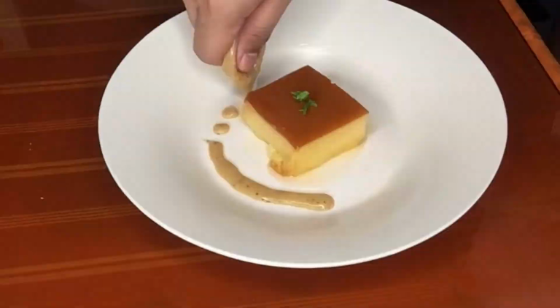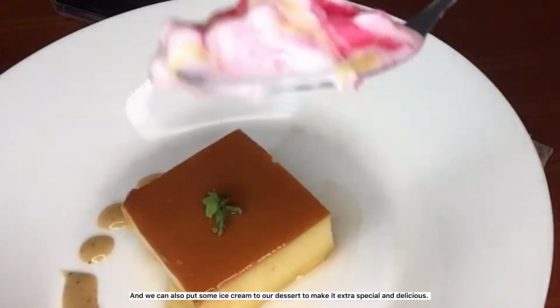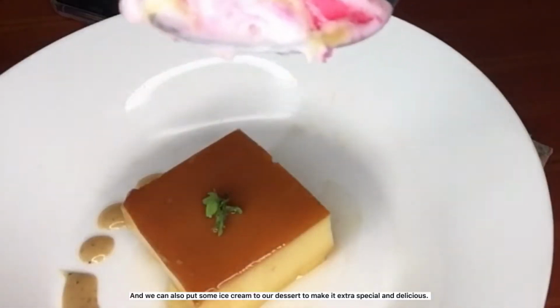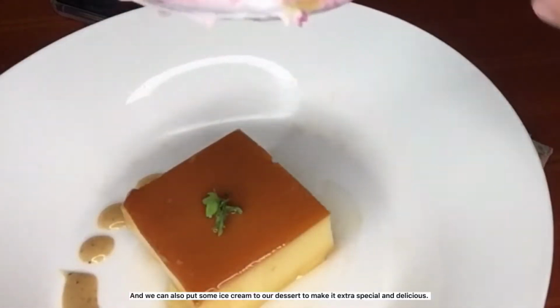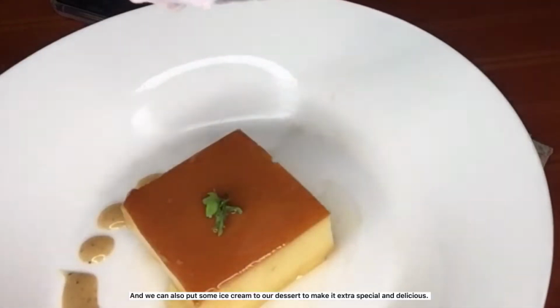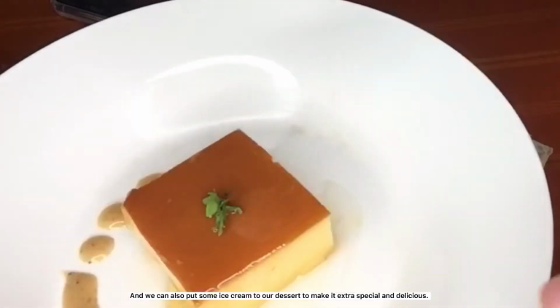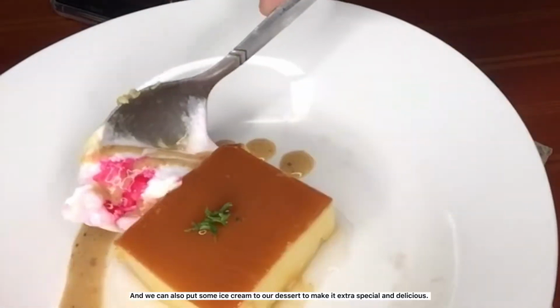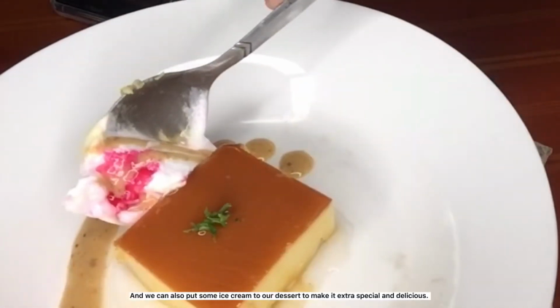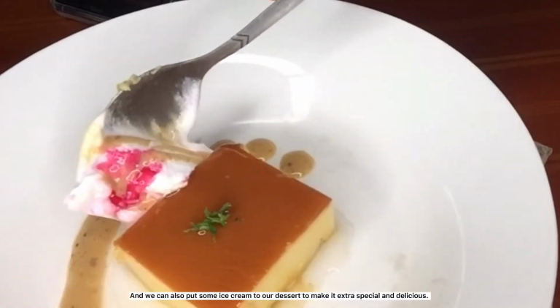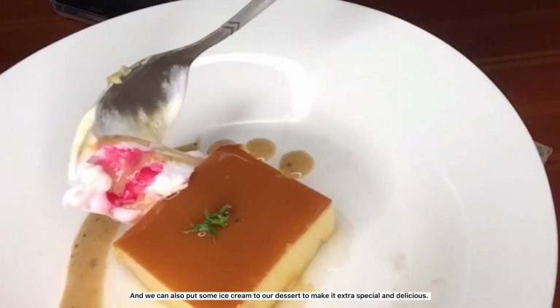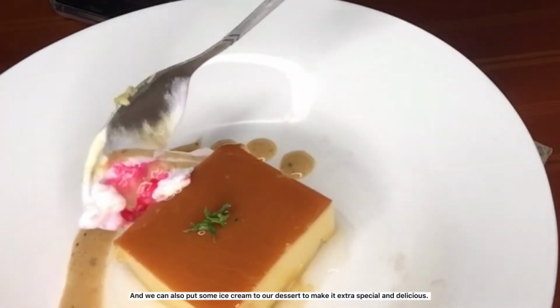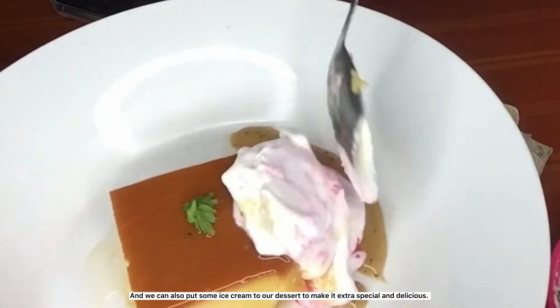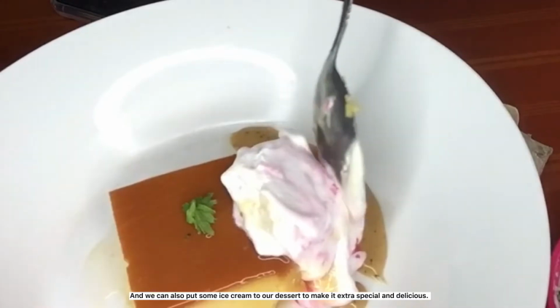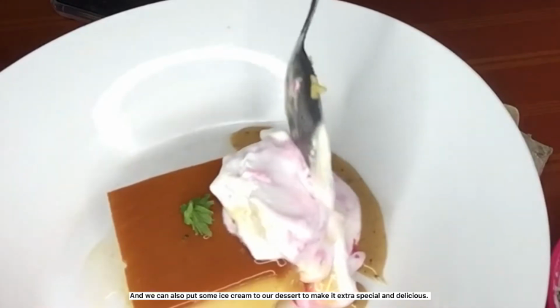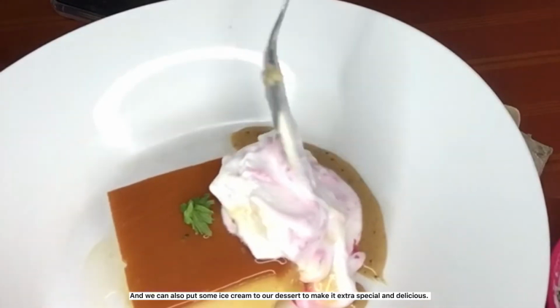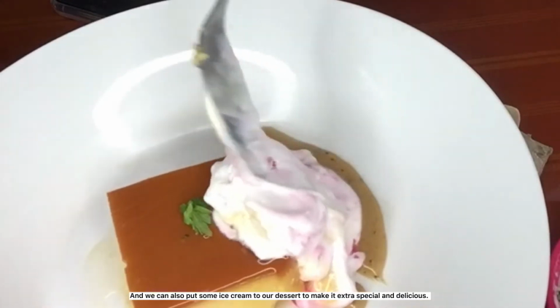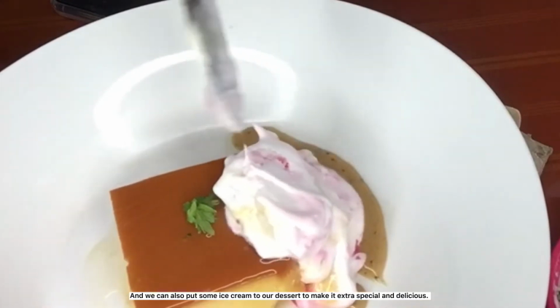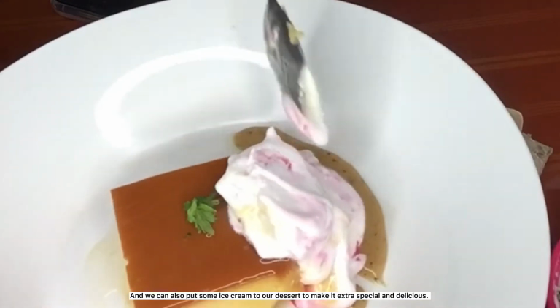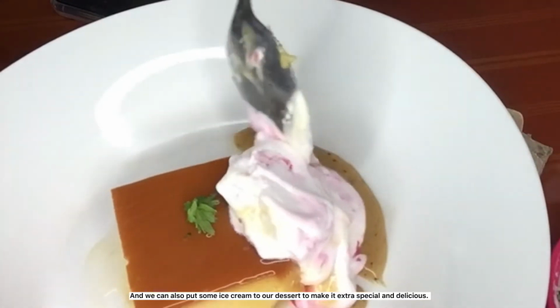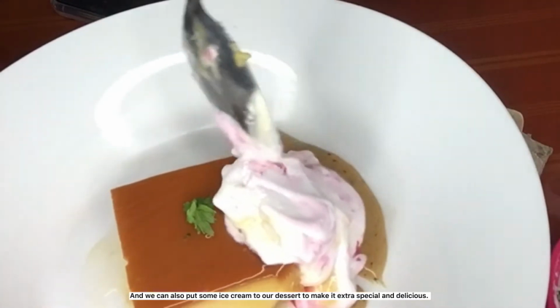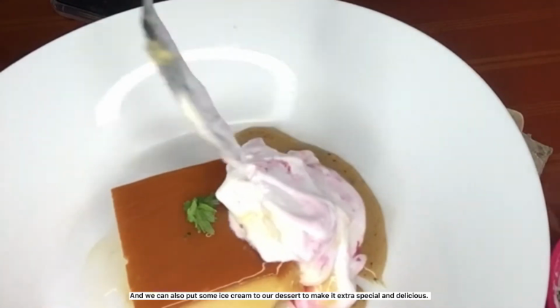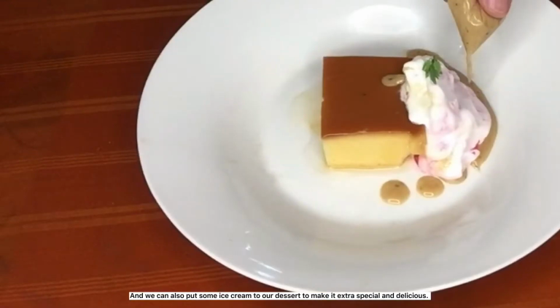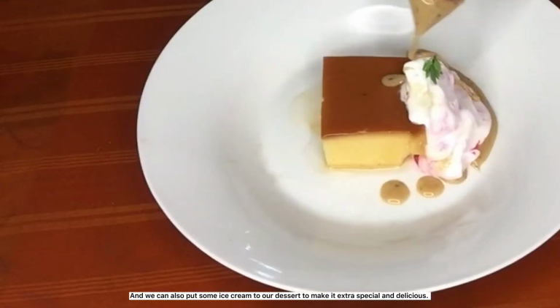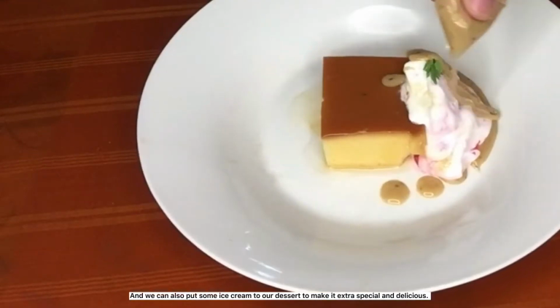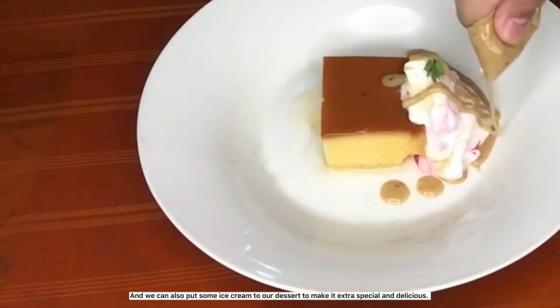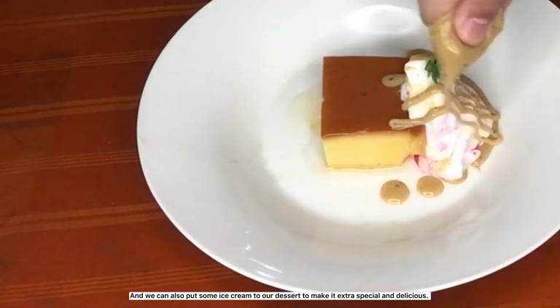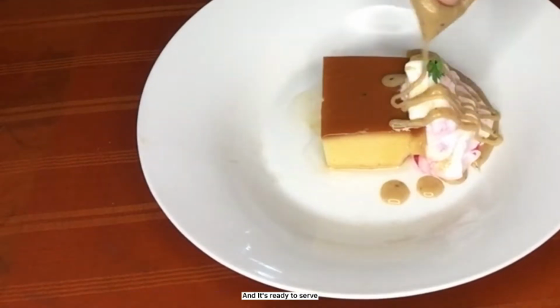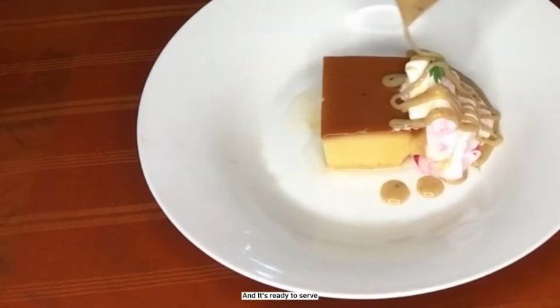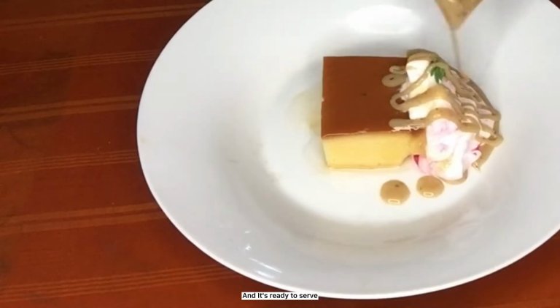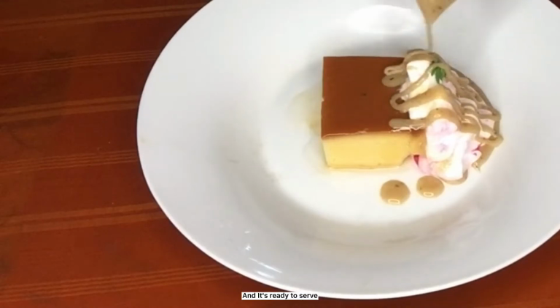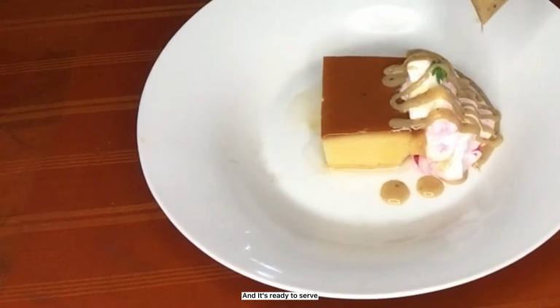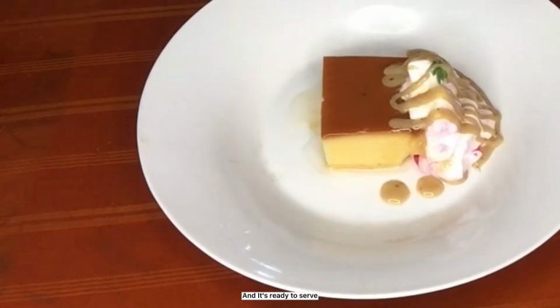We can also put some ice cream to our dessert to make it extra special and delicious. And it's ready to serve.